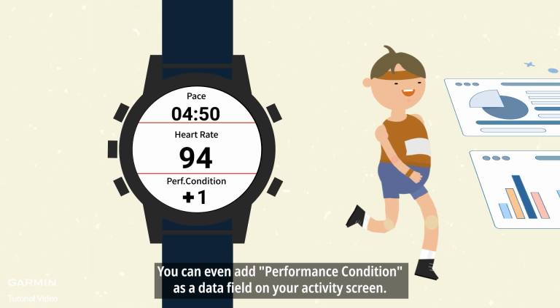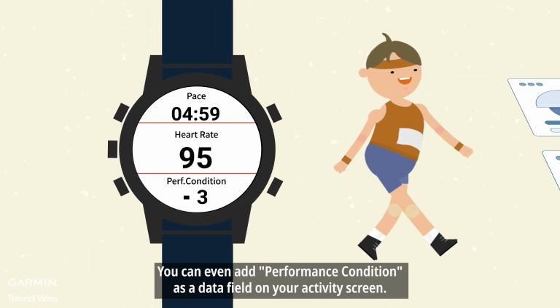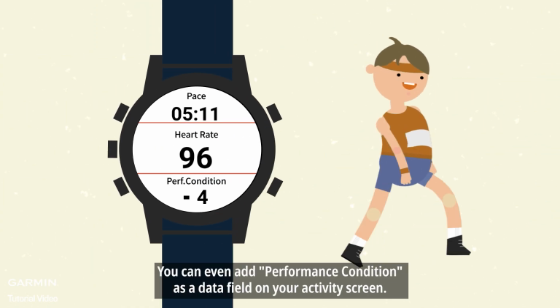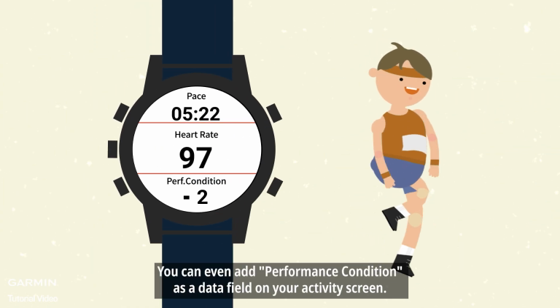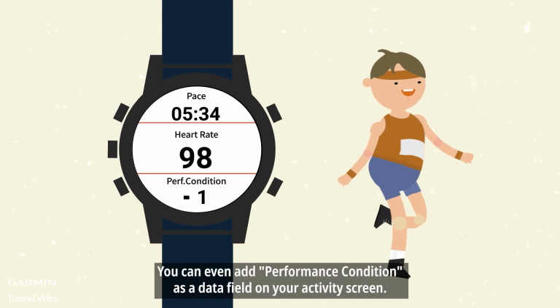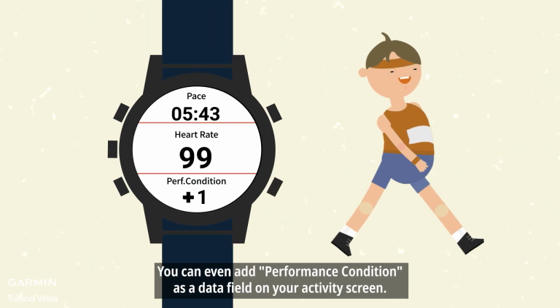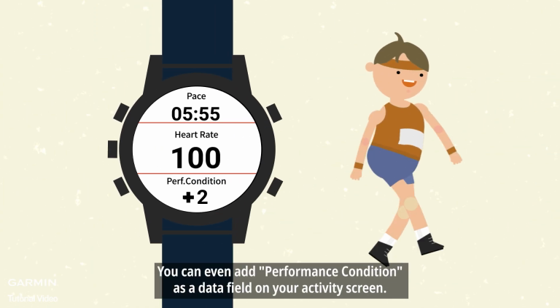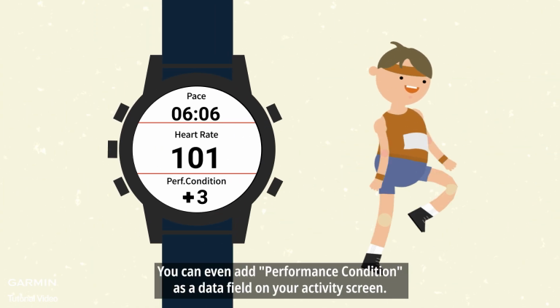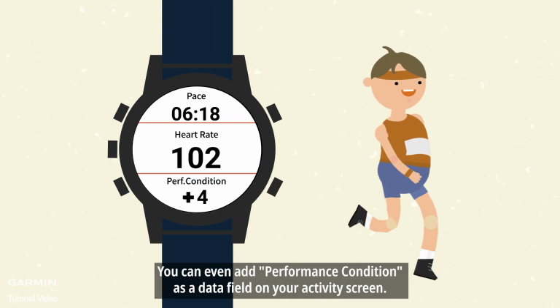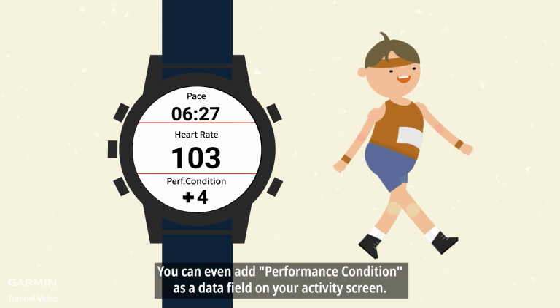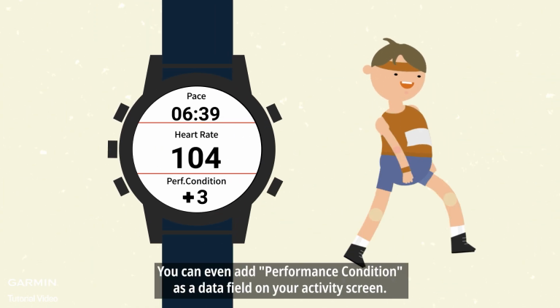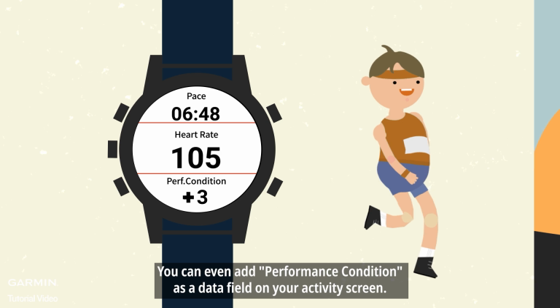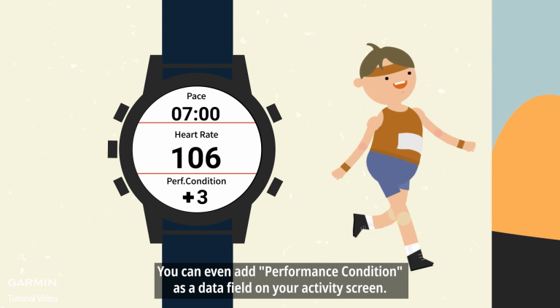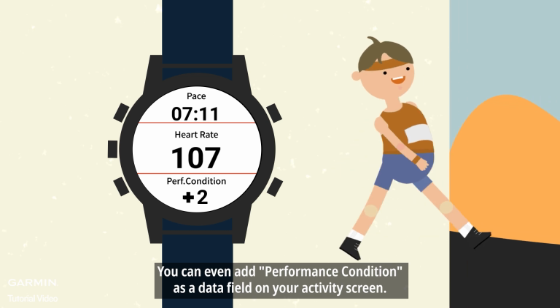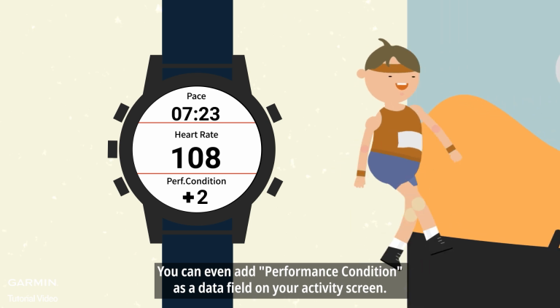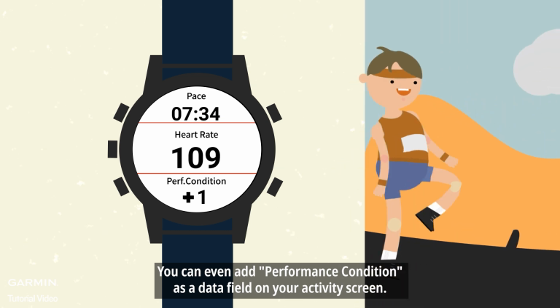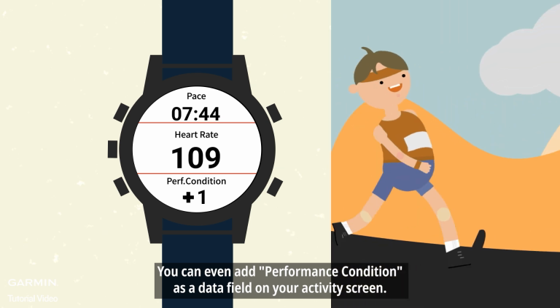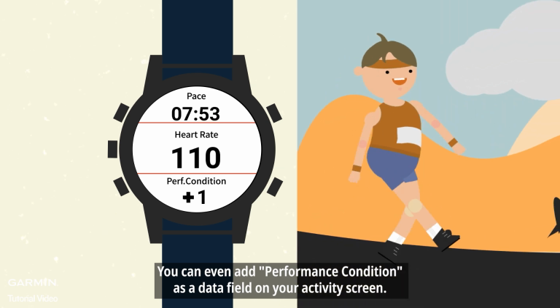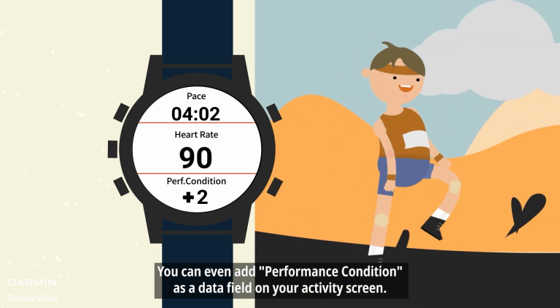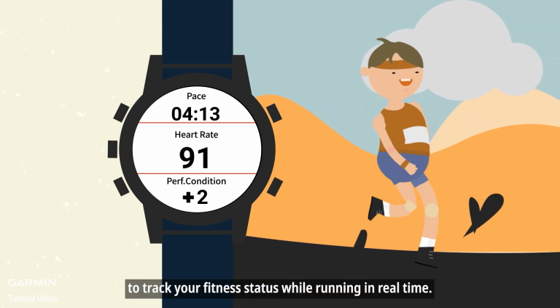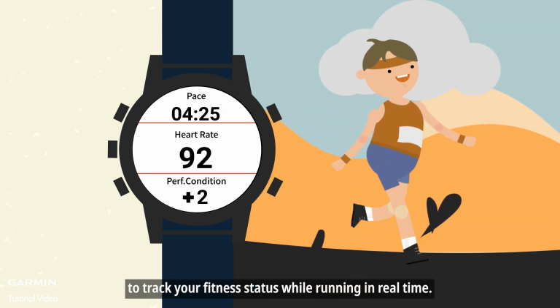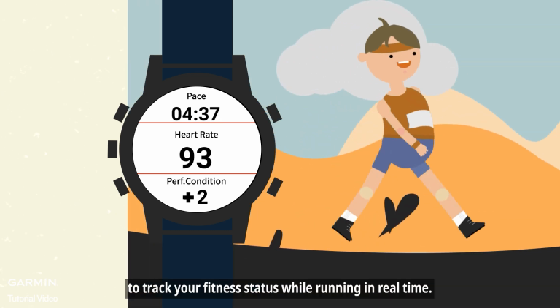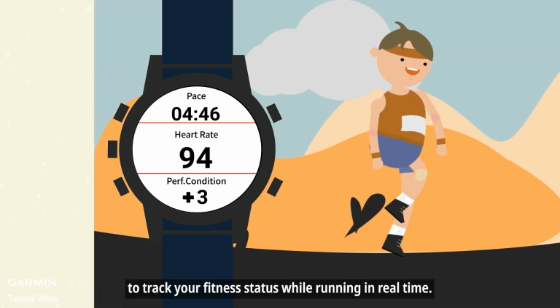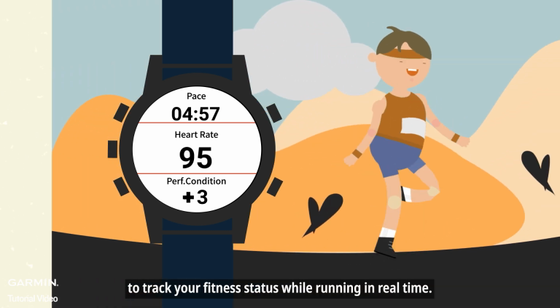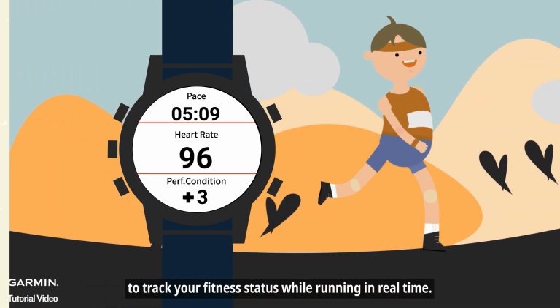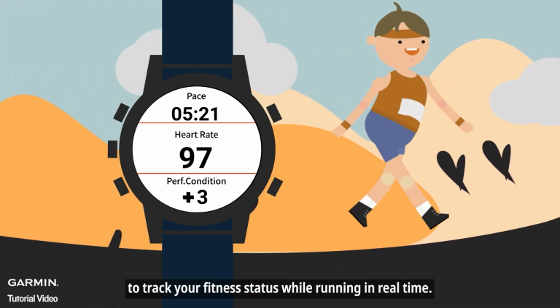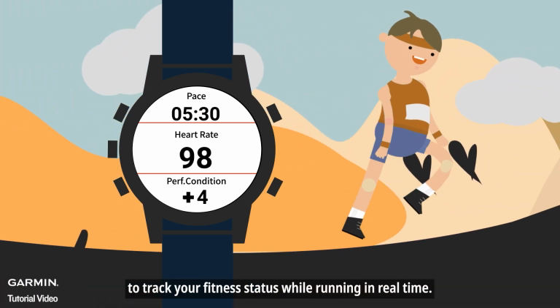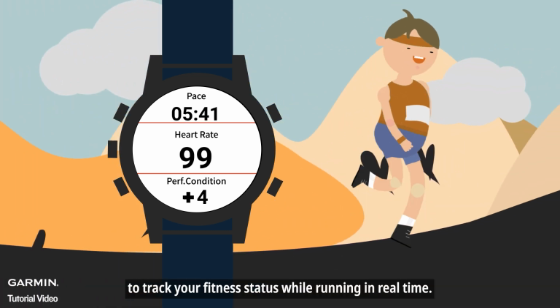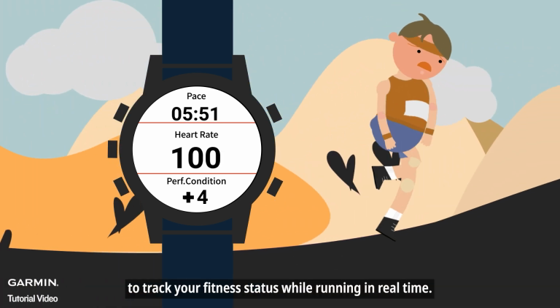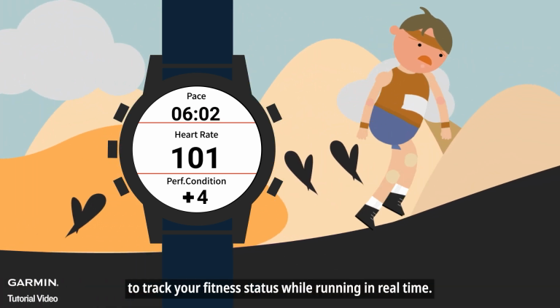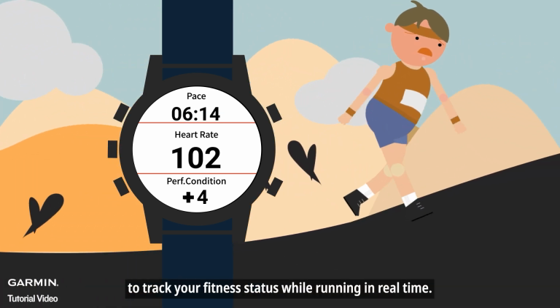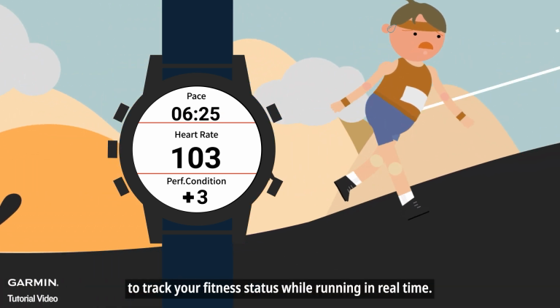You can even add performance condition as a data field on your activity screen to track your fitness status while running in real time.